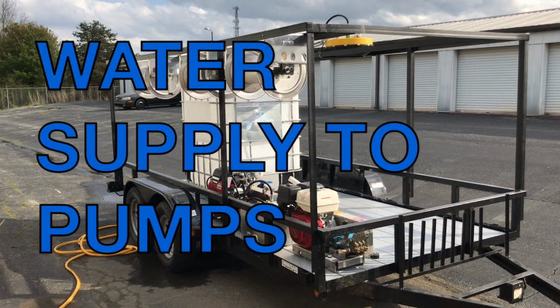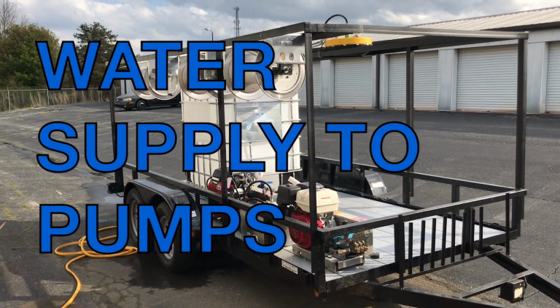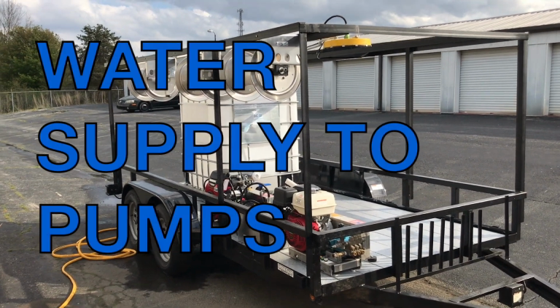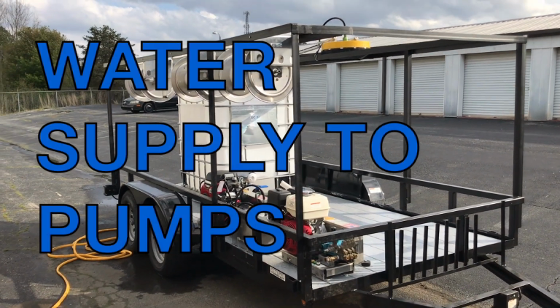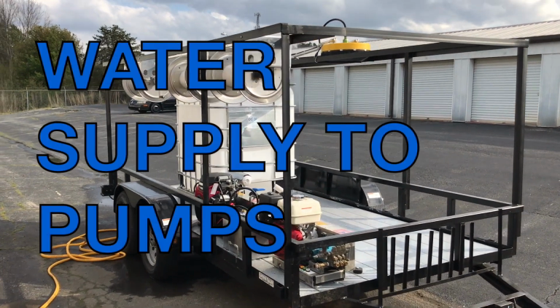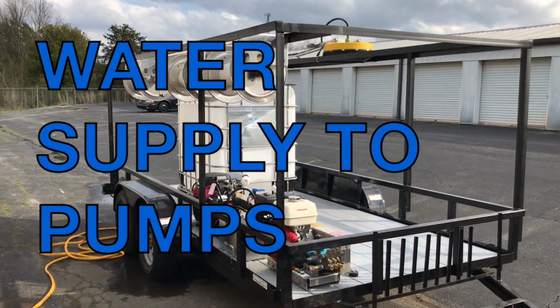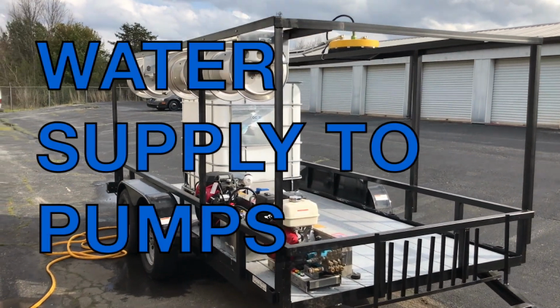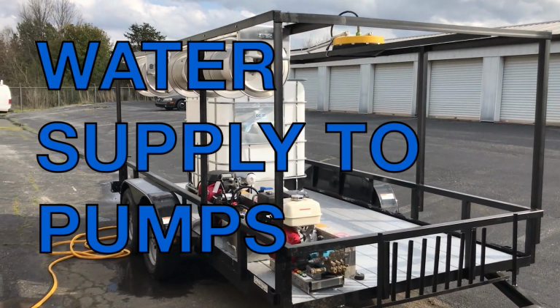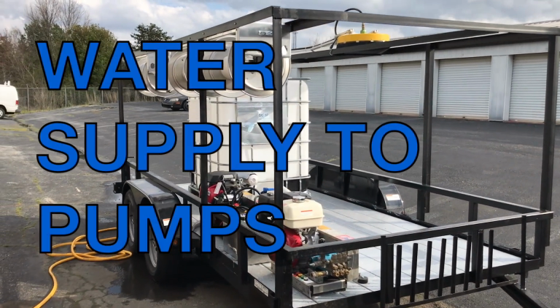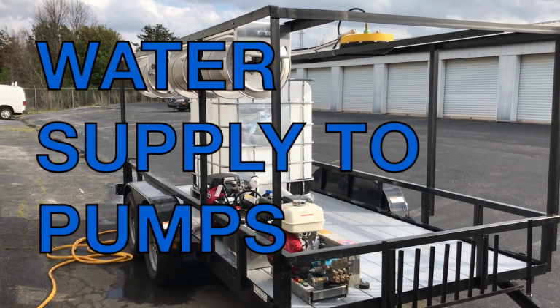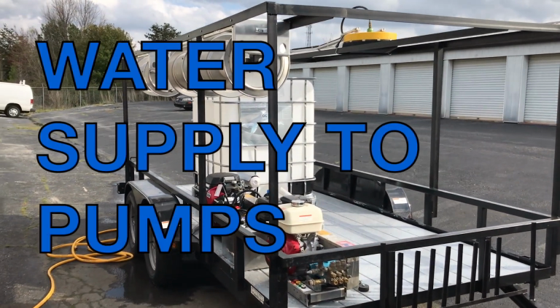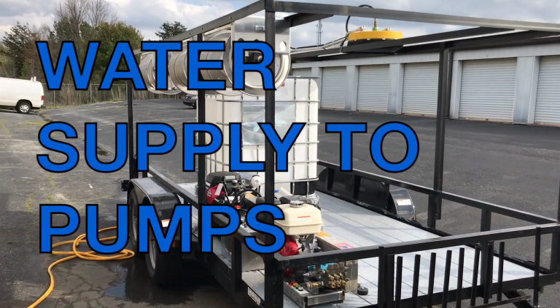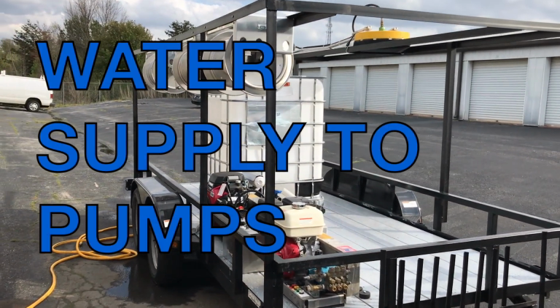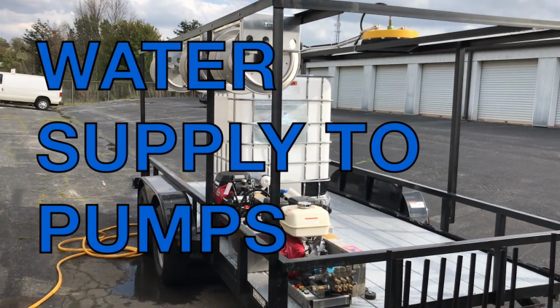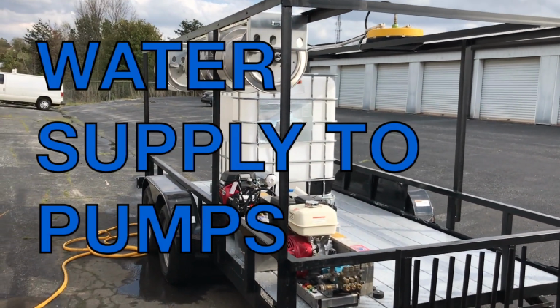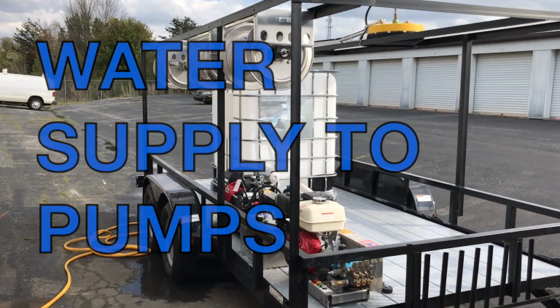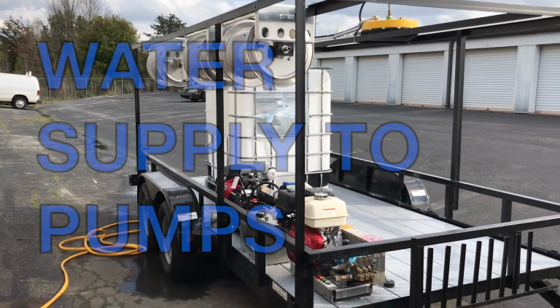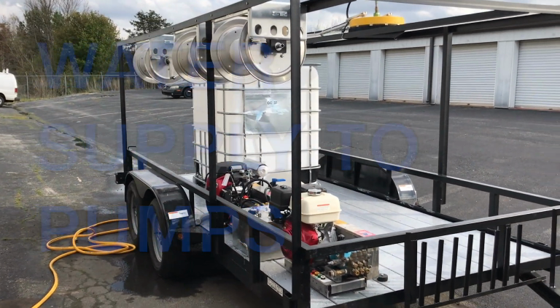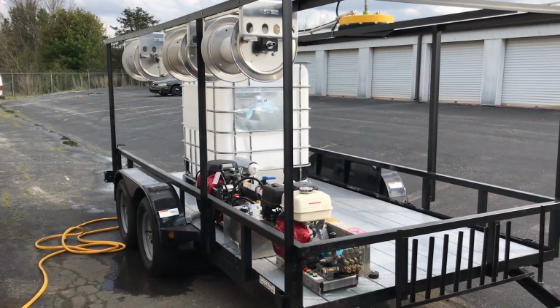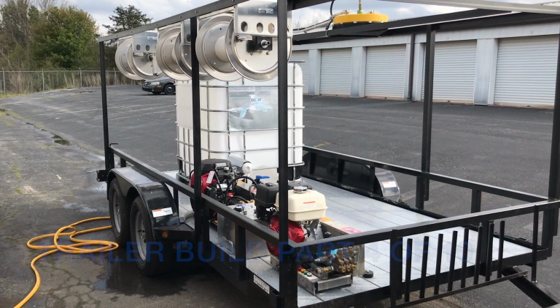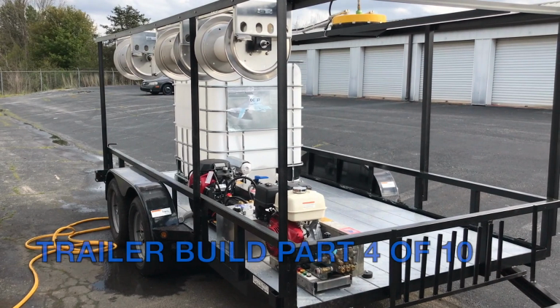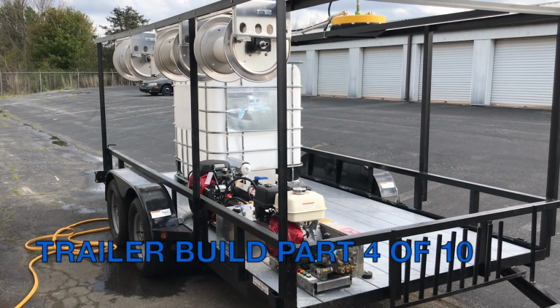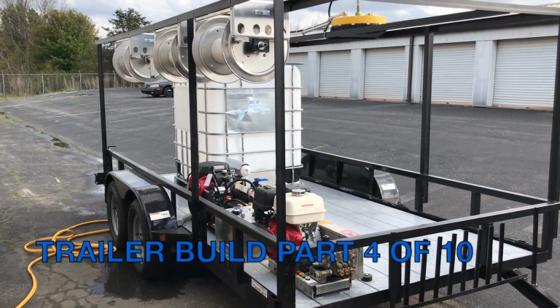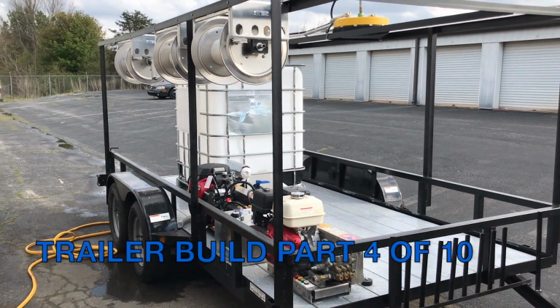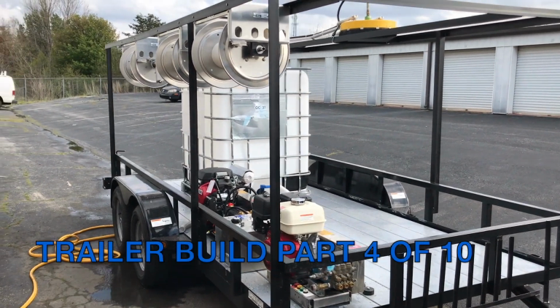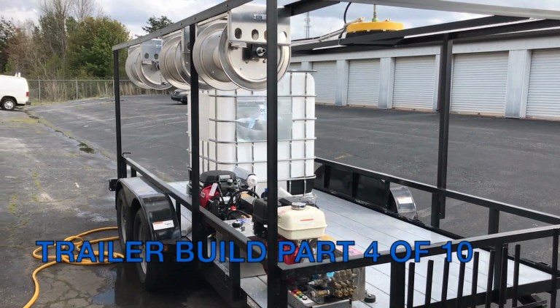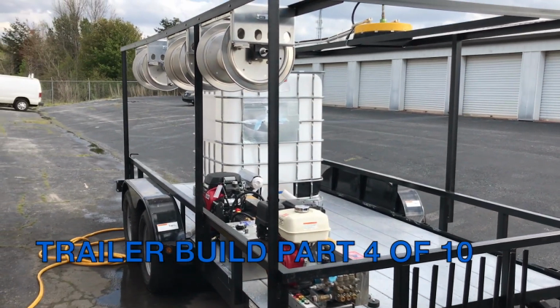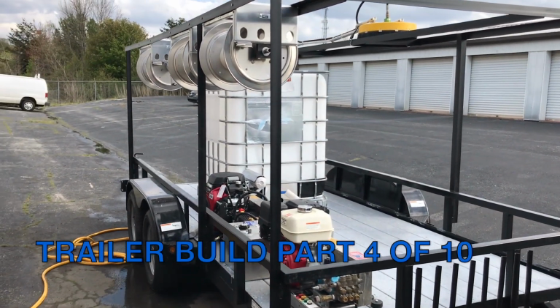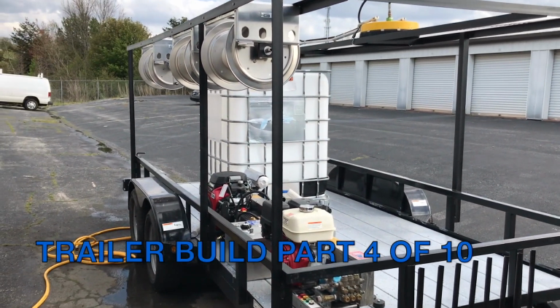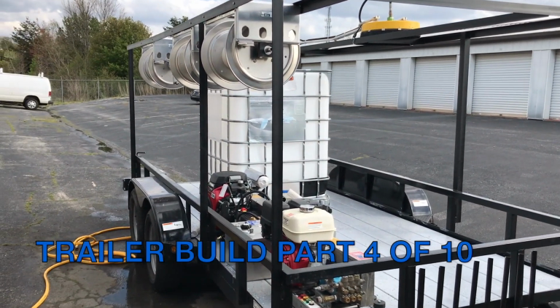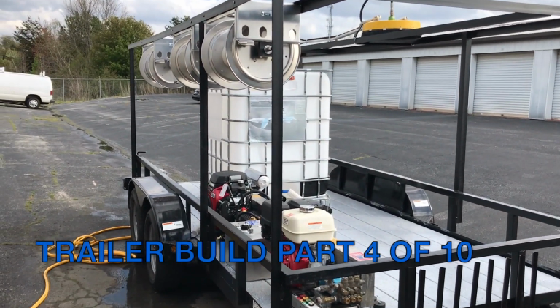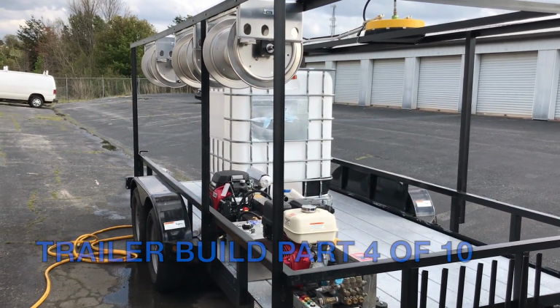This is John with ProActive in Greenville, South Carolina. We're continuing our trailer build, and we're focusing on the IBC tote.